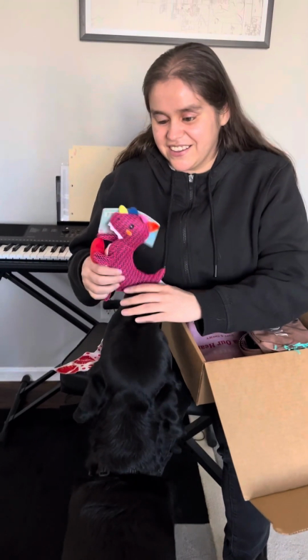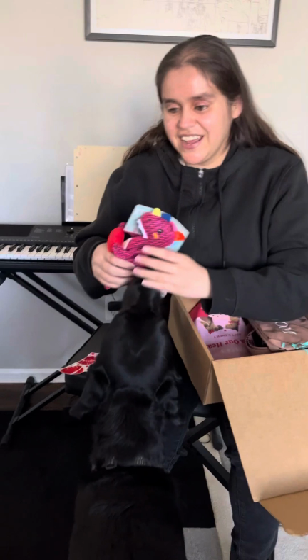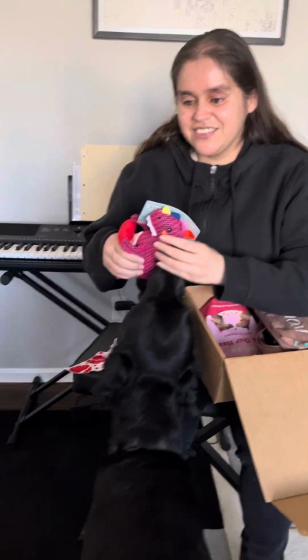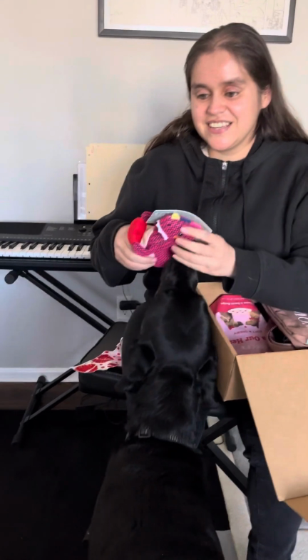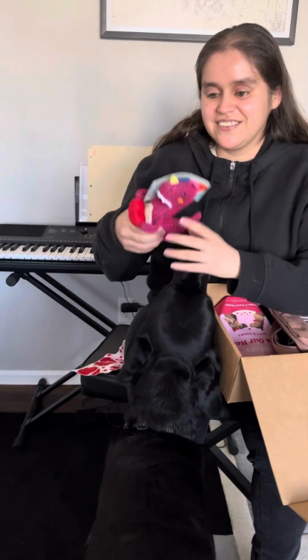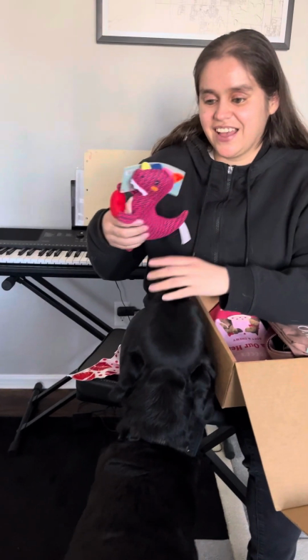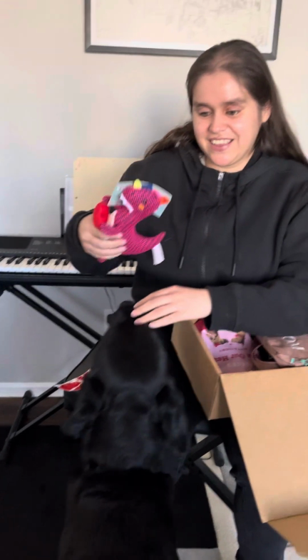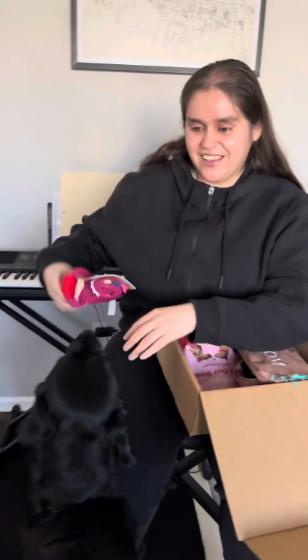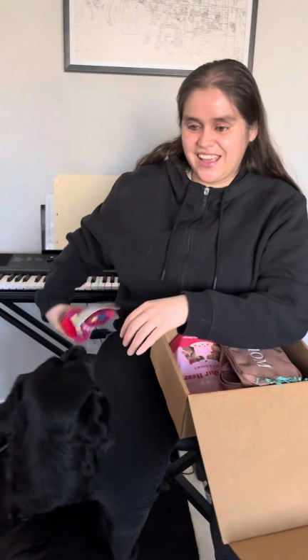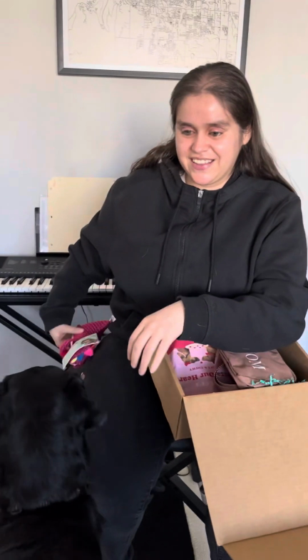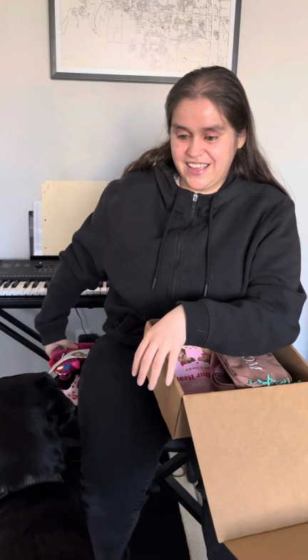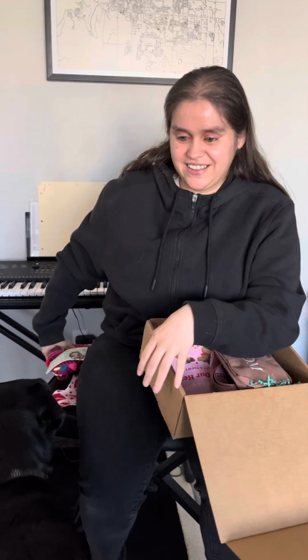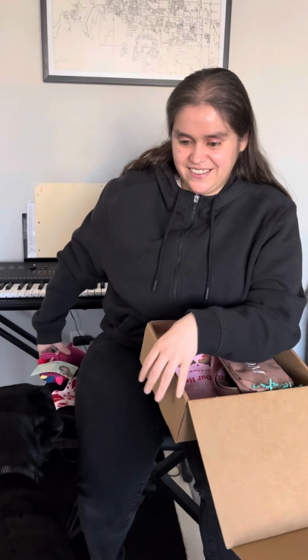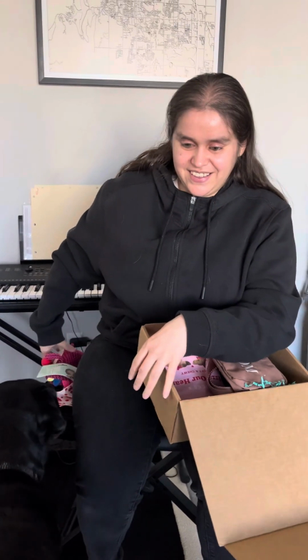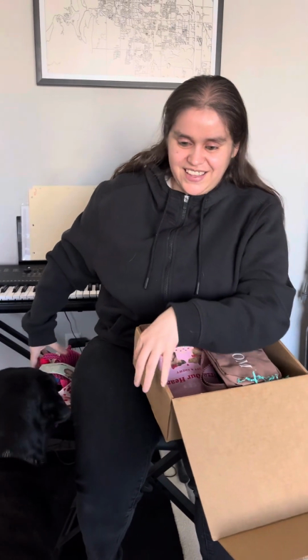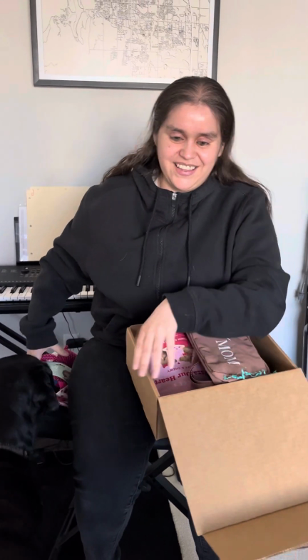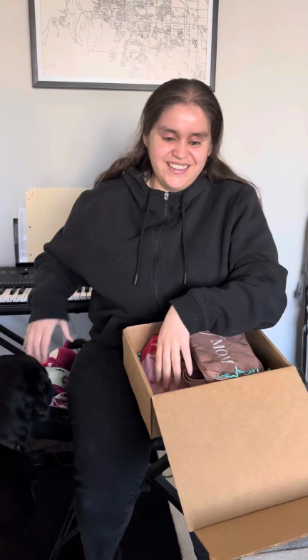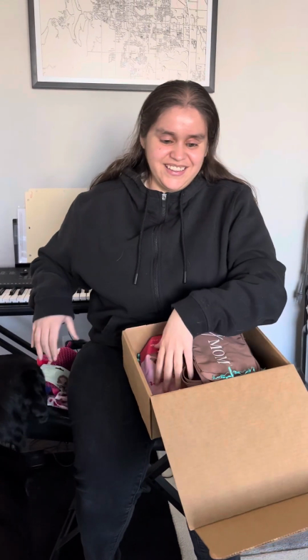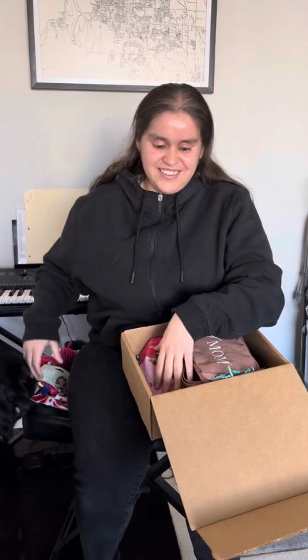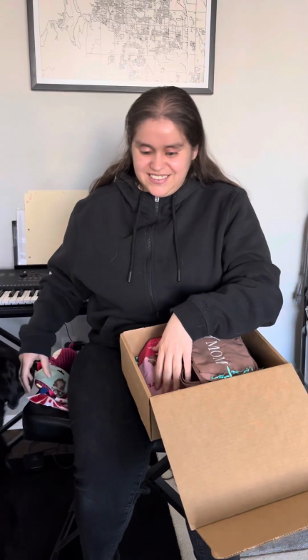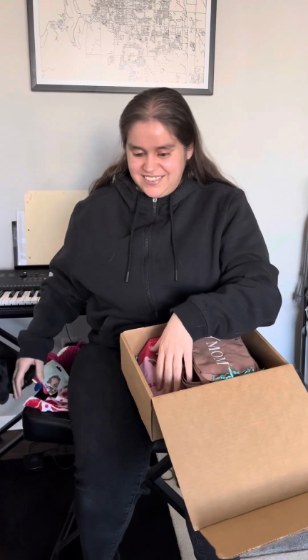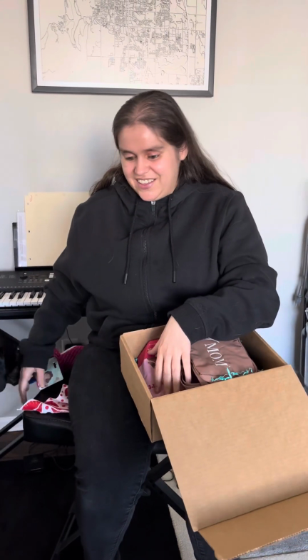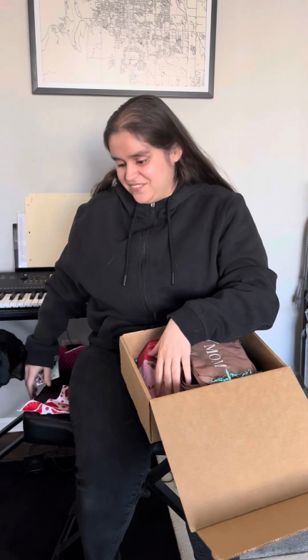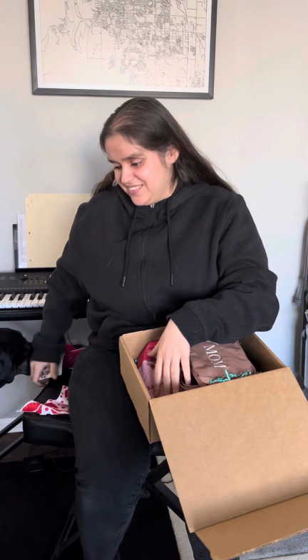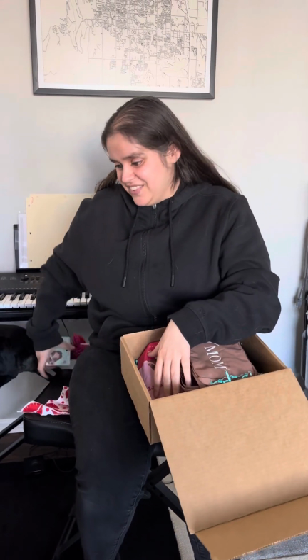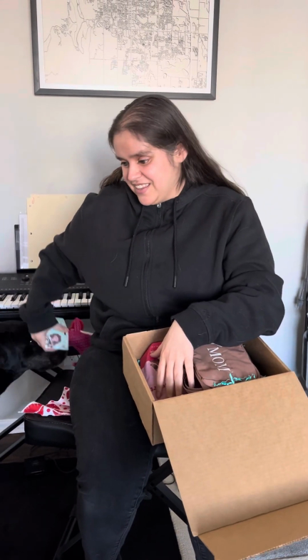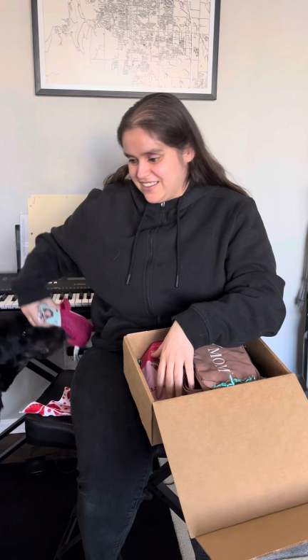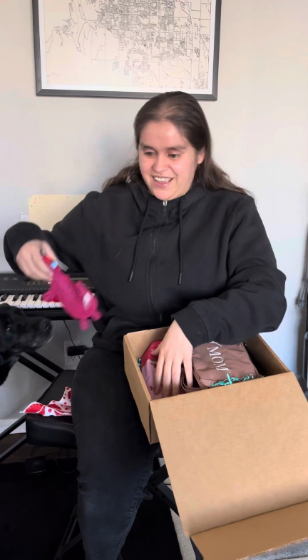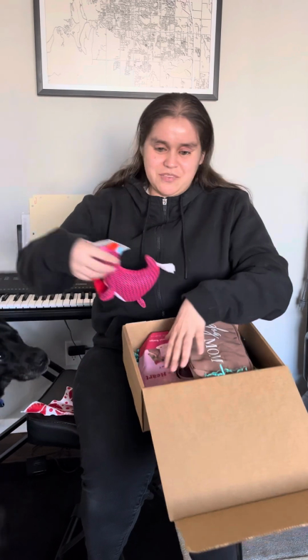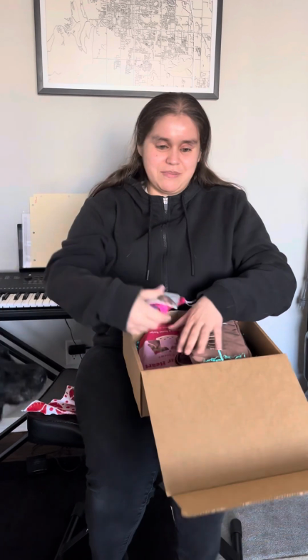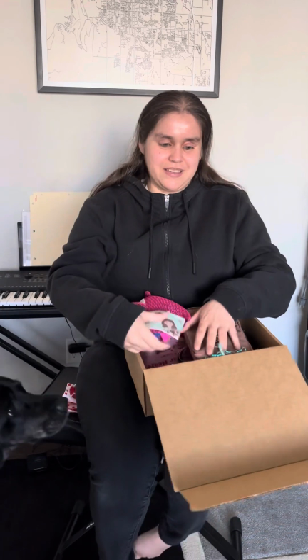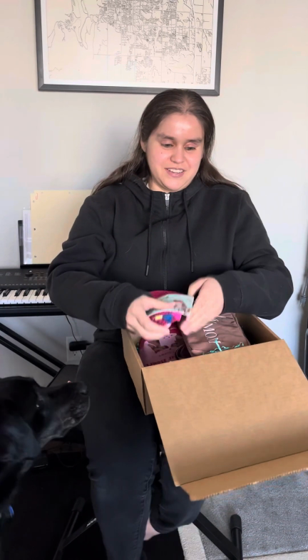You can't have it till I'm done unboxing! And I'm going to put it back in the box.